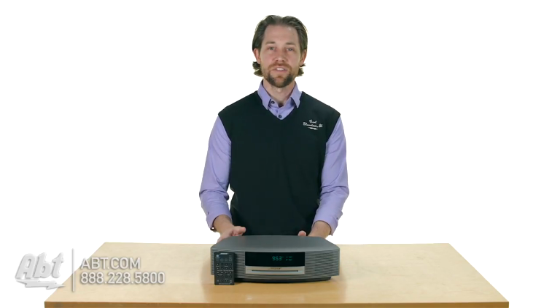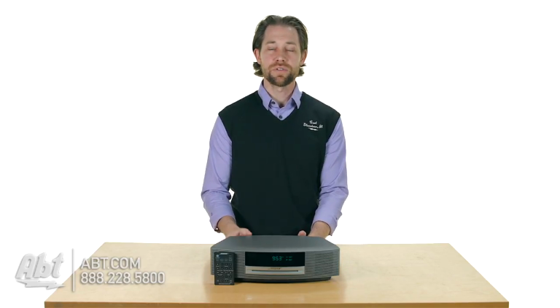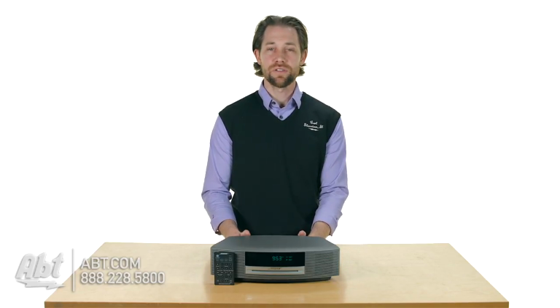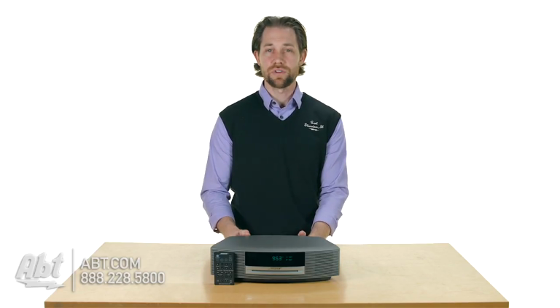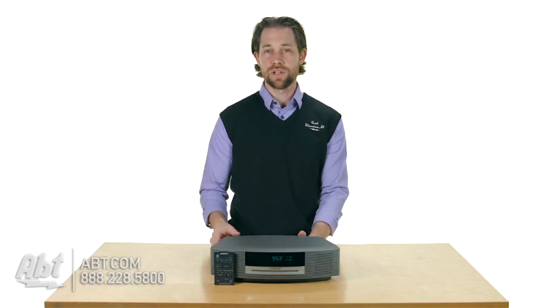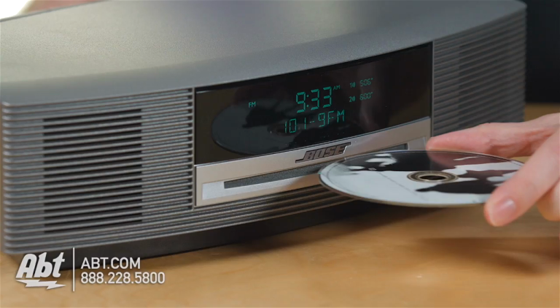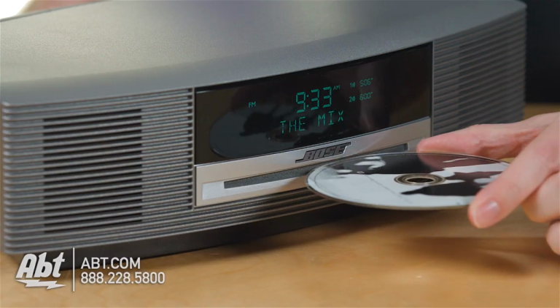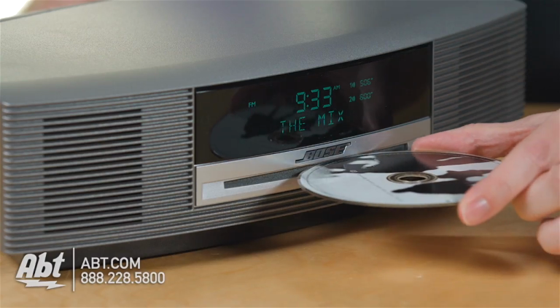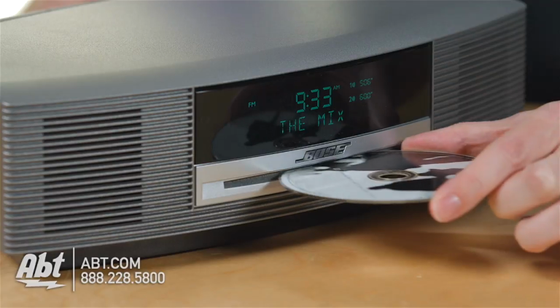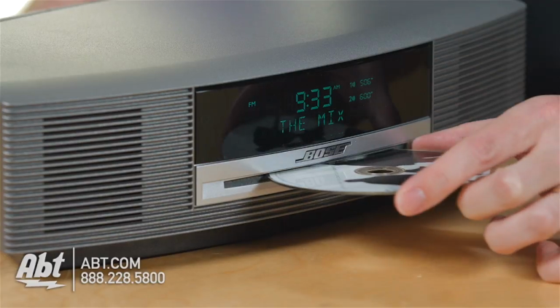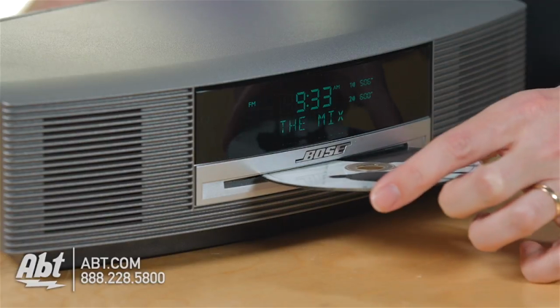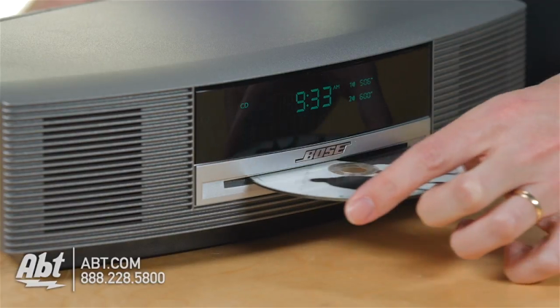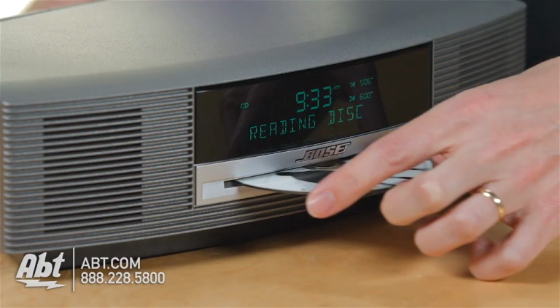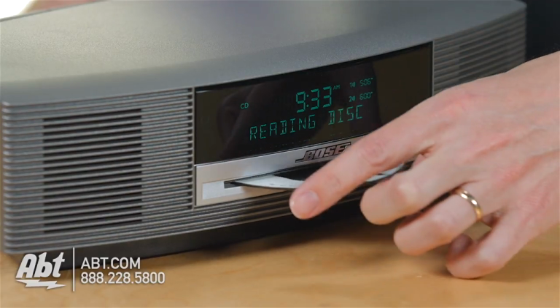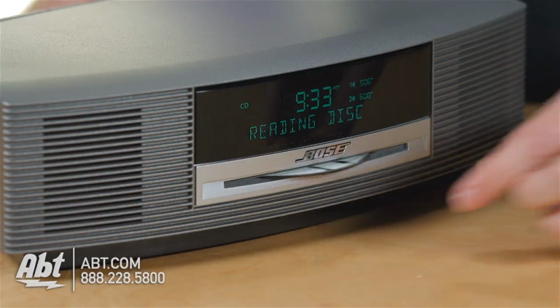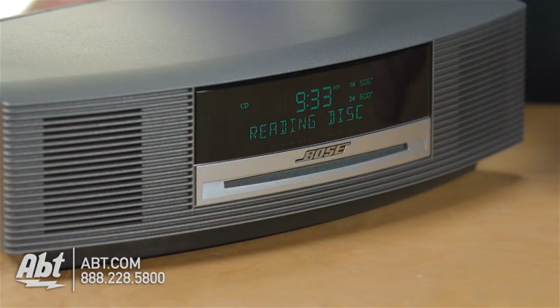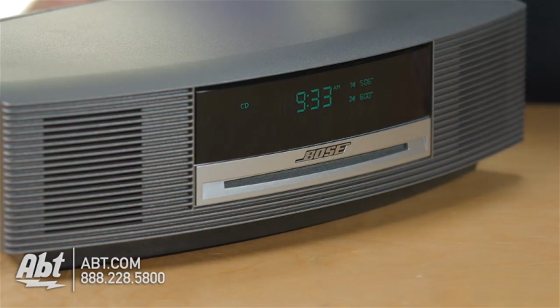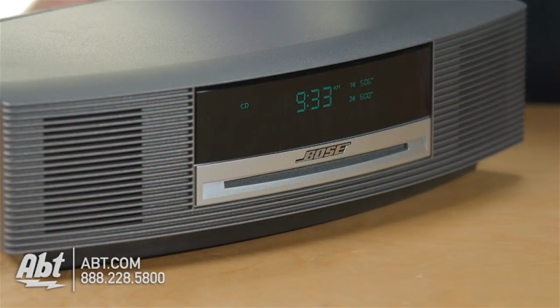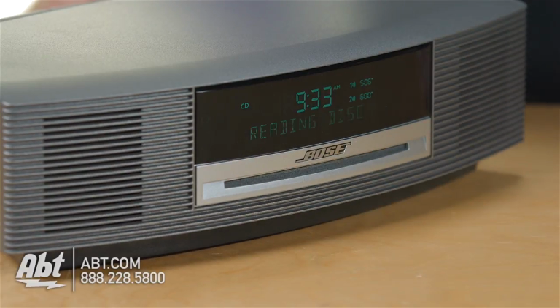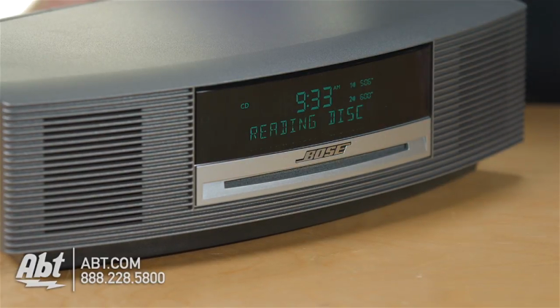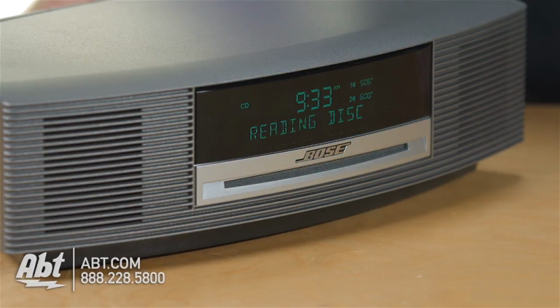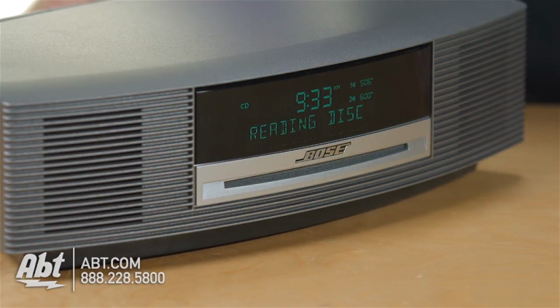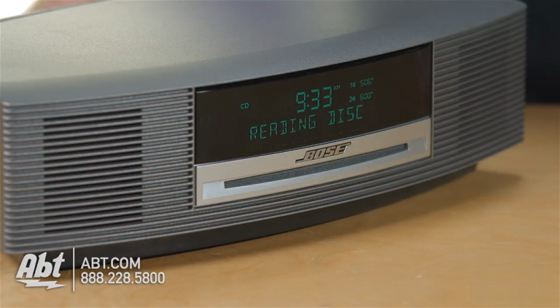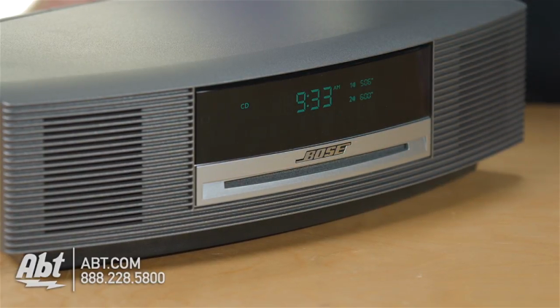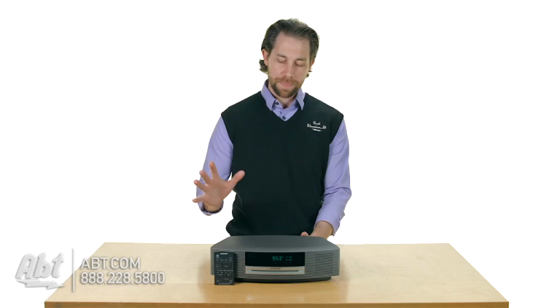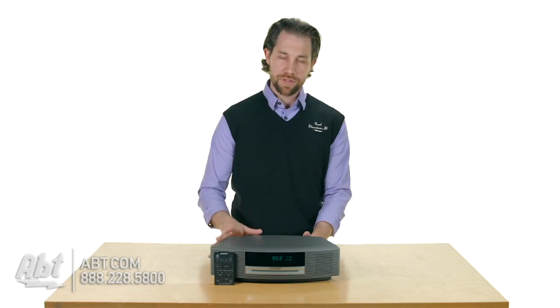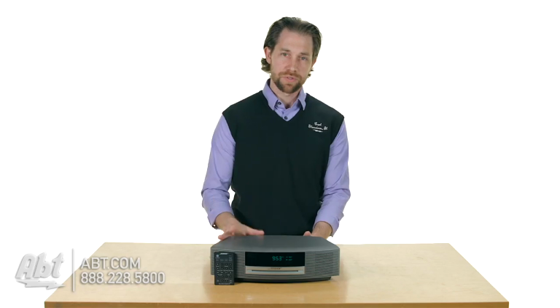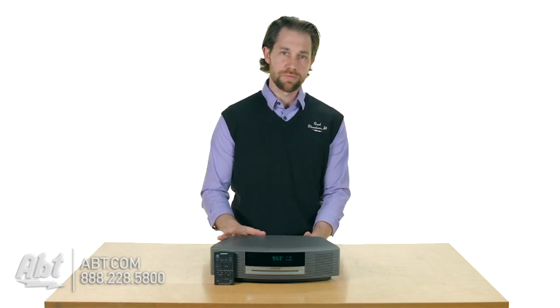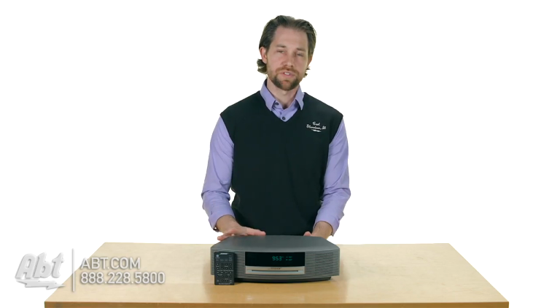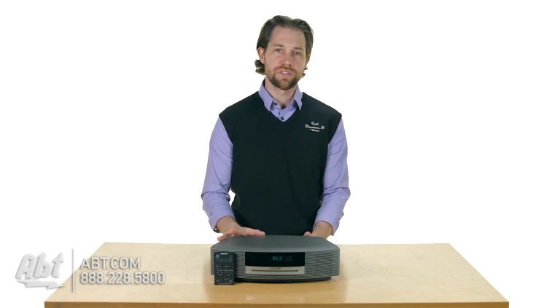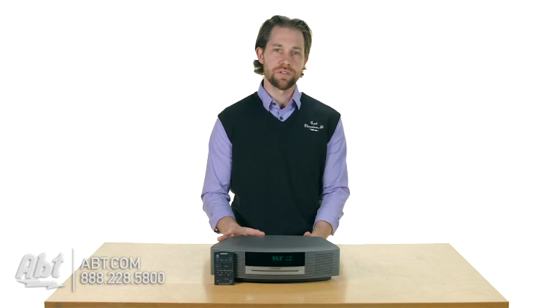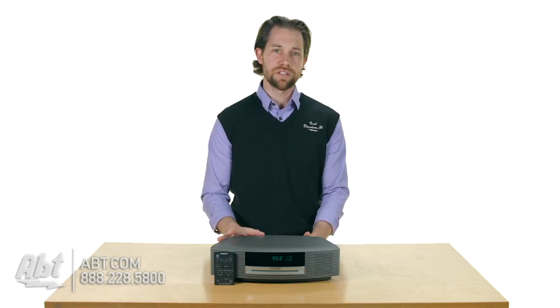This particular version comes with a single disc CD player built in. They do have an optional three disc changer that you can use, but this one comes with just the single disc.